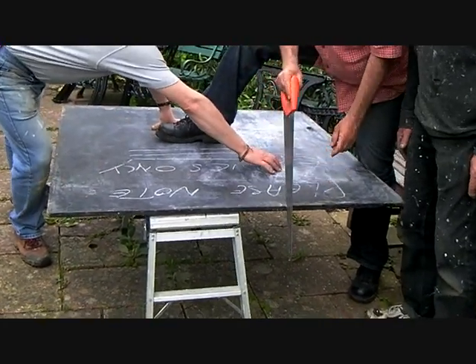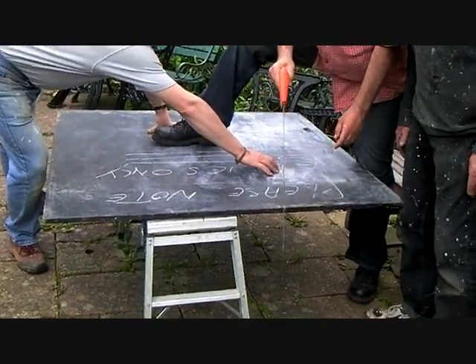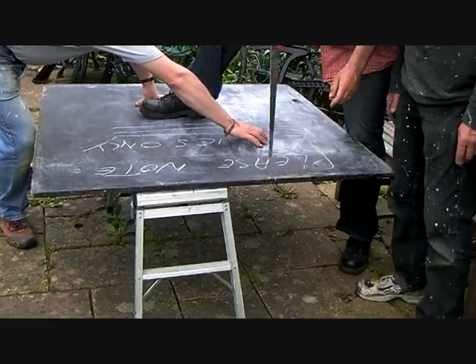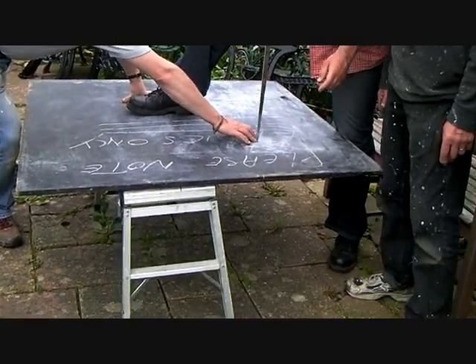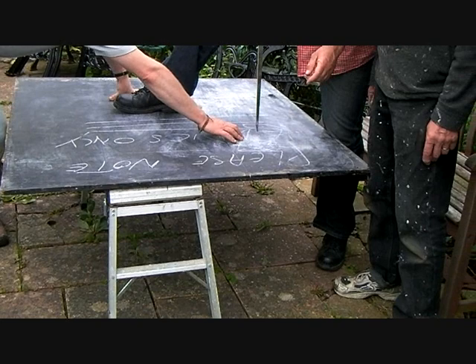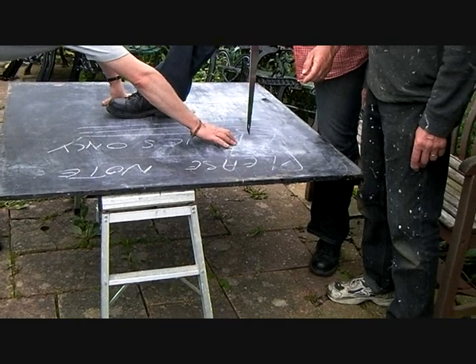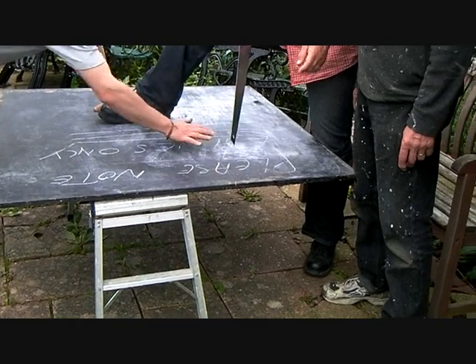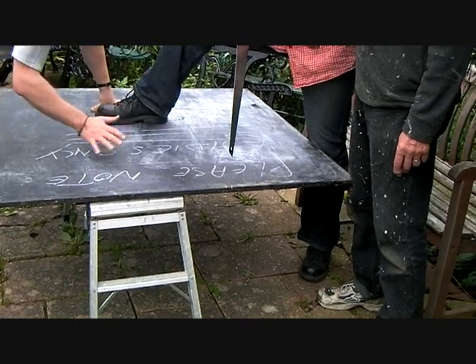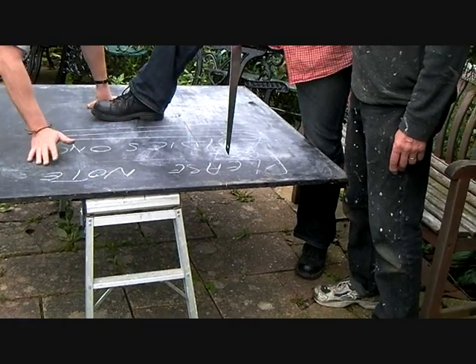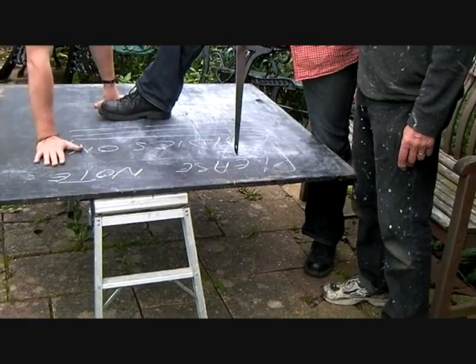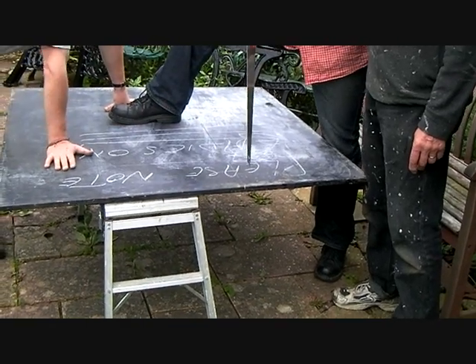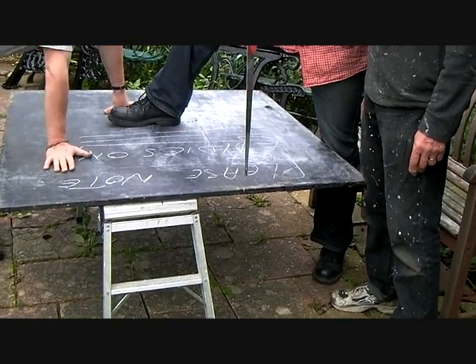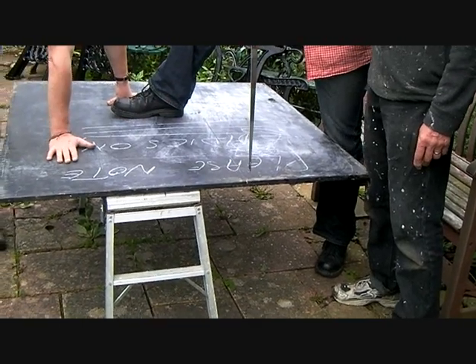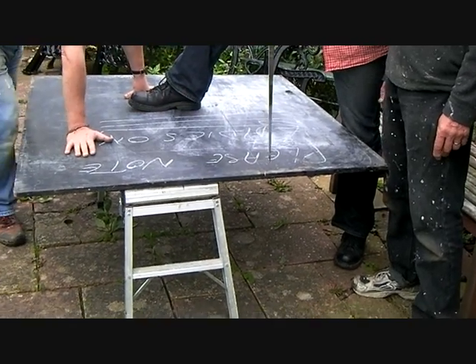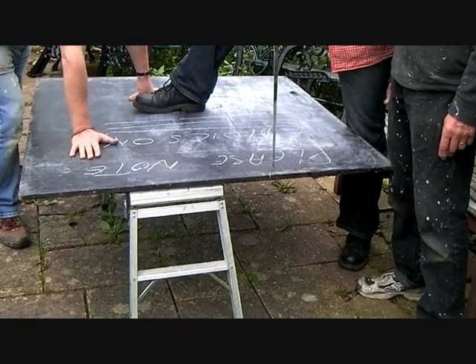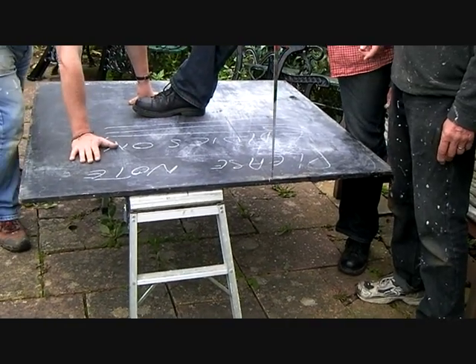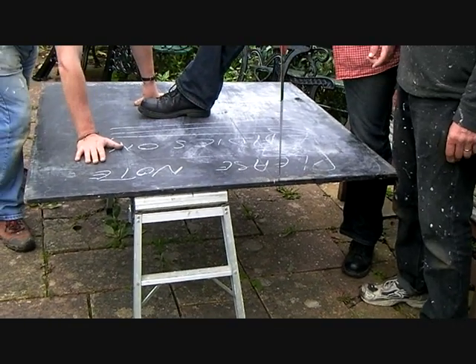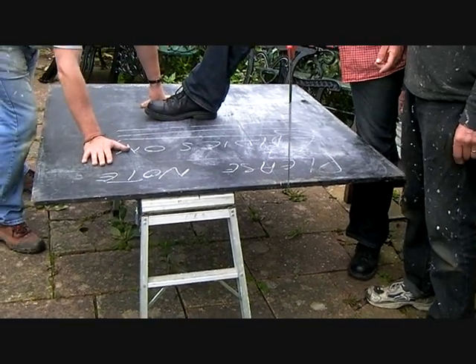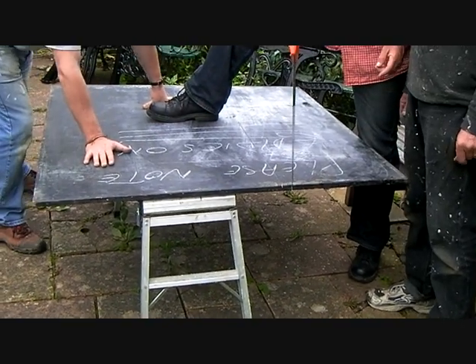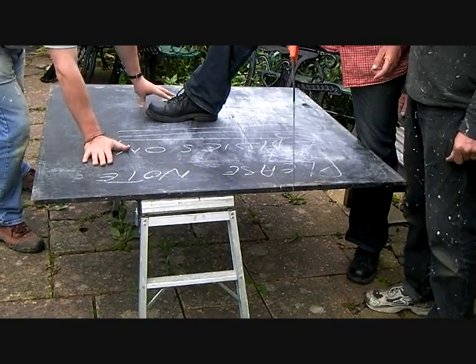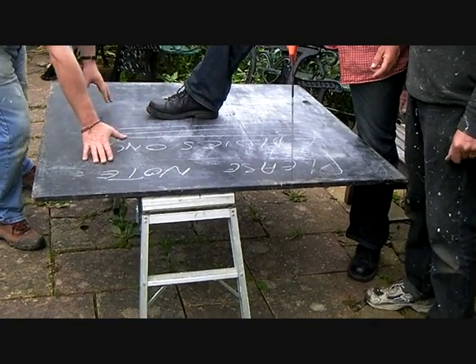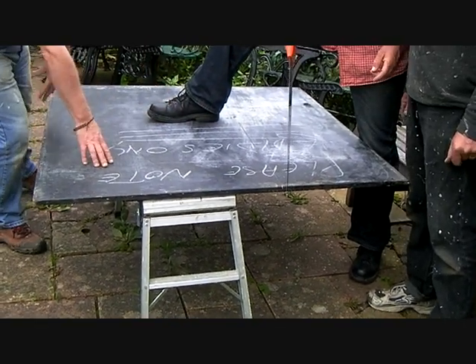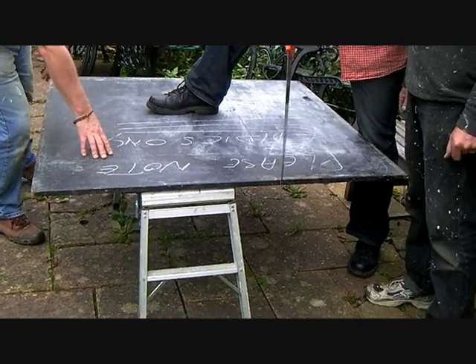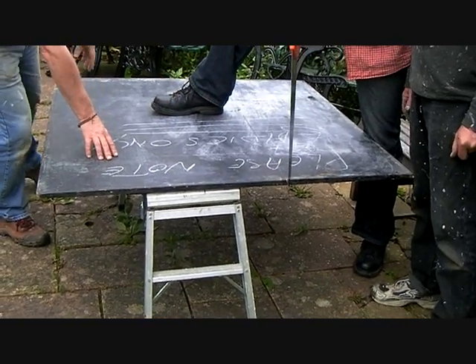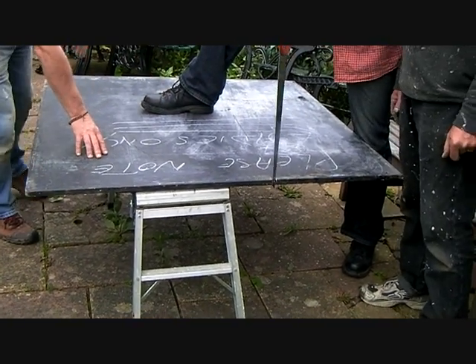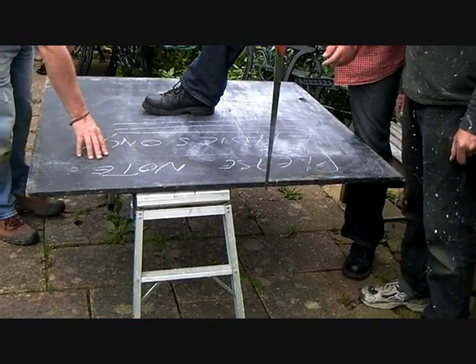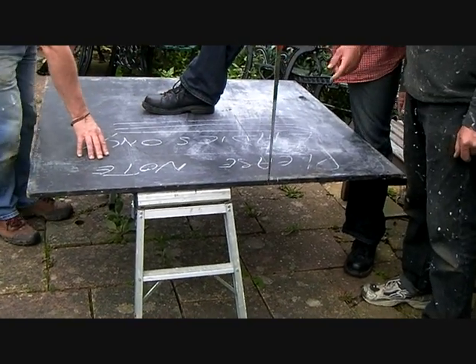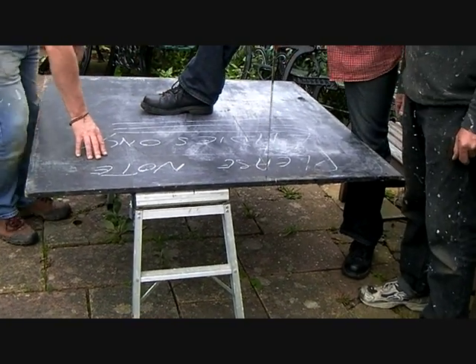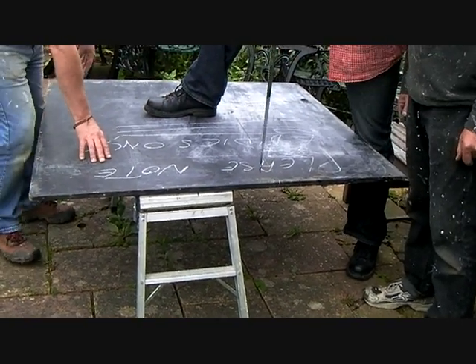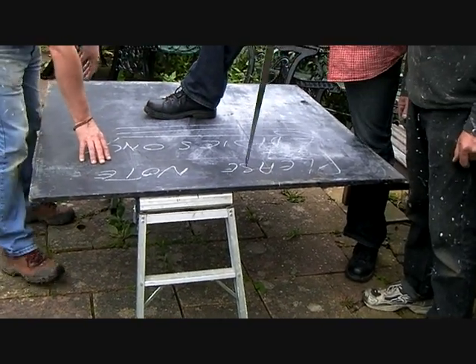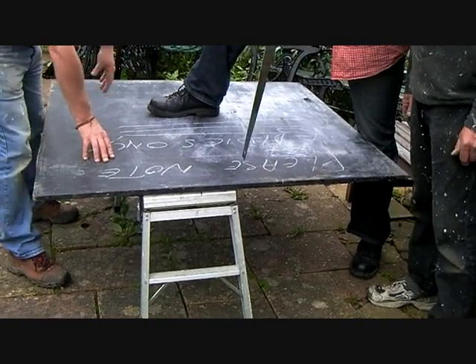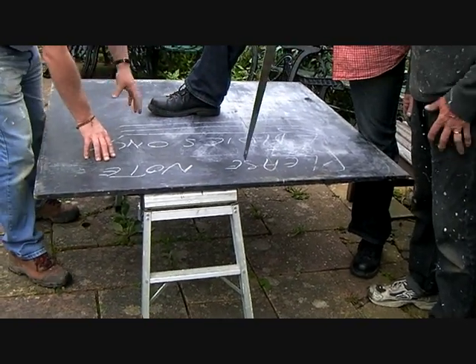Trust your measurements, that's what I'm saying. Measure twice, cut once. I know — it's the cut once.